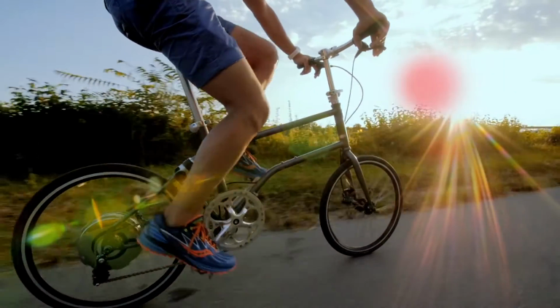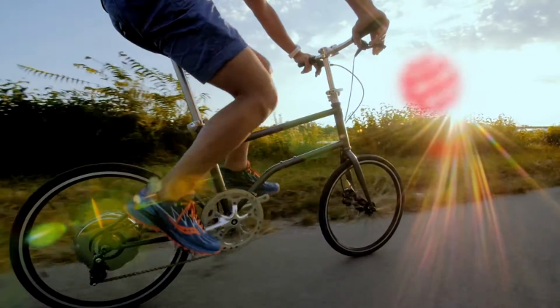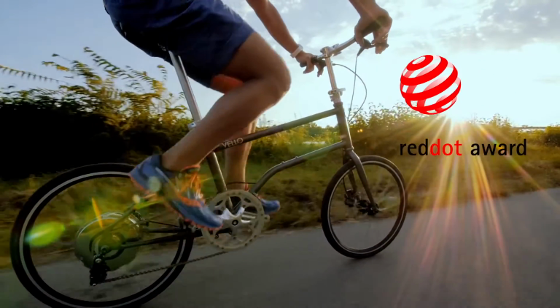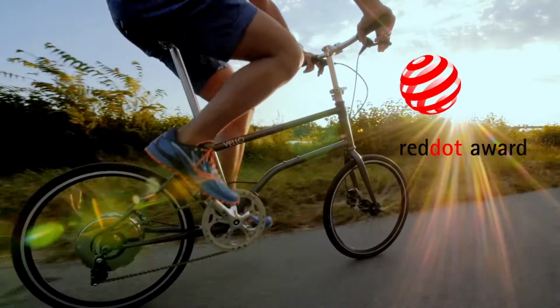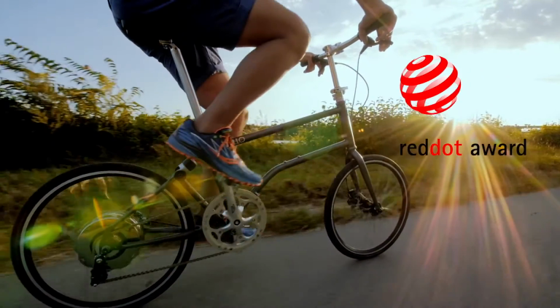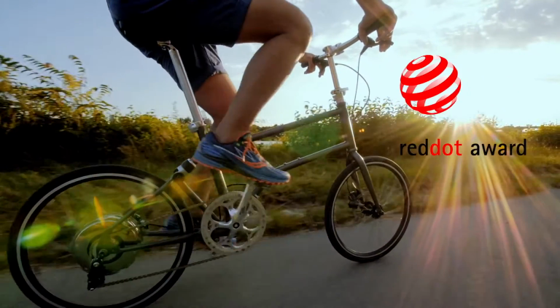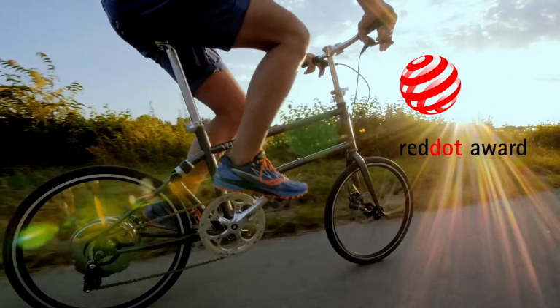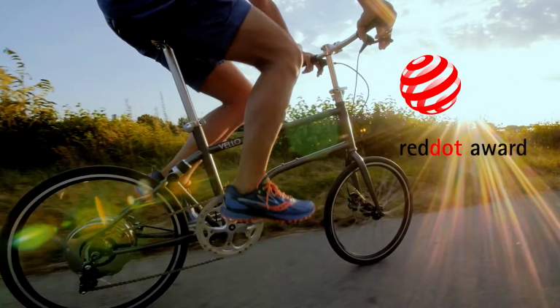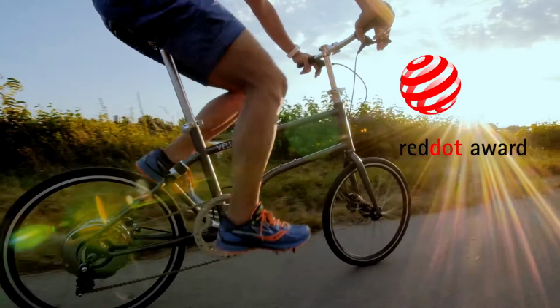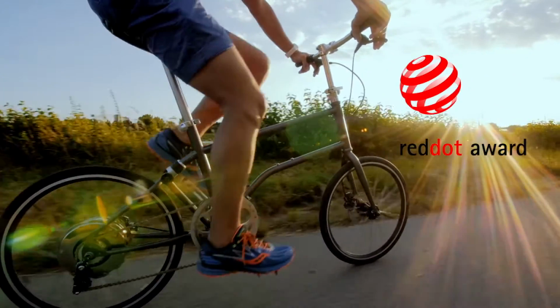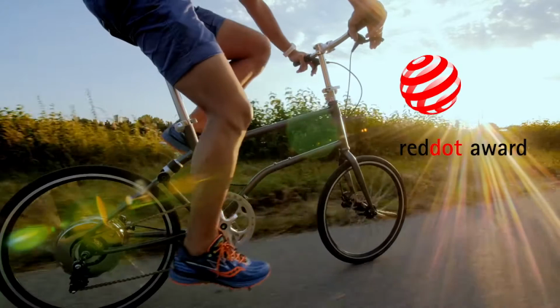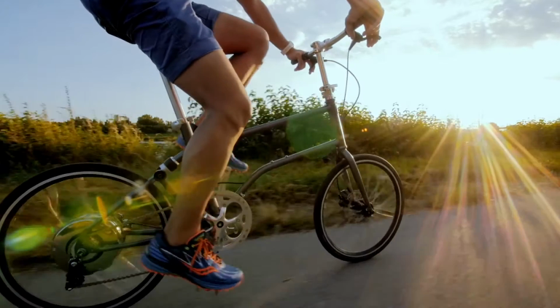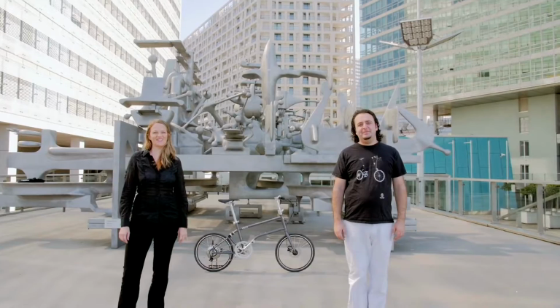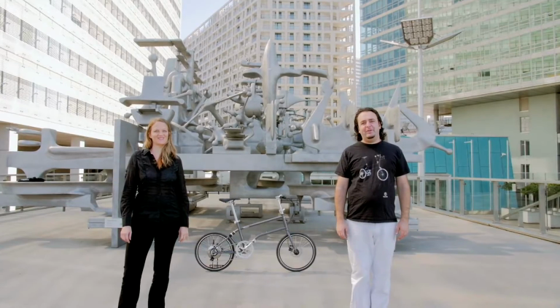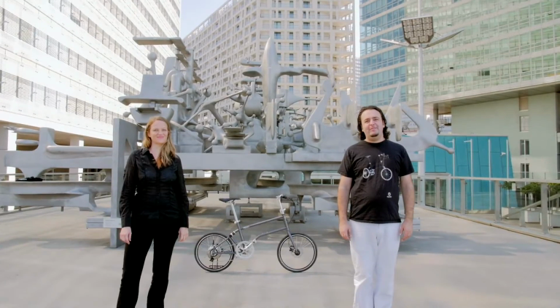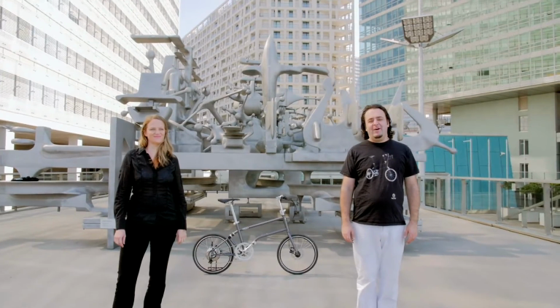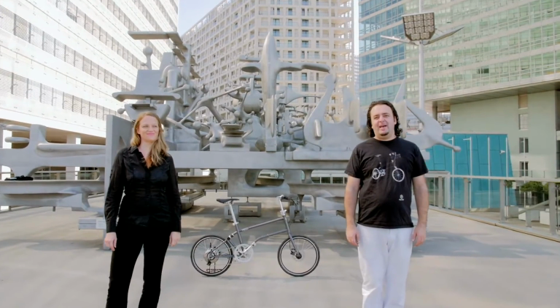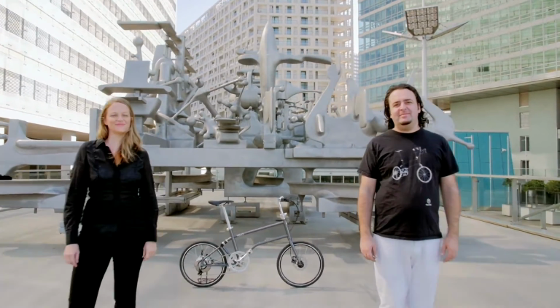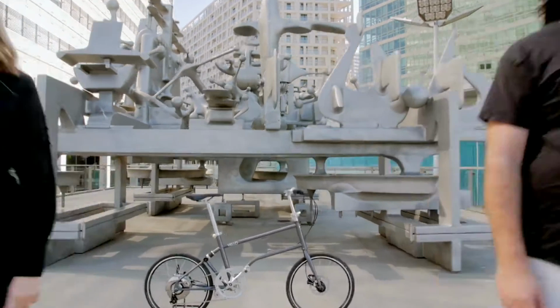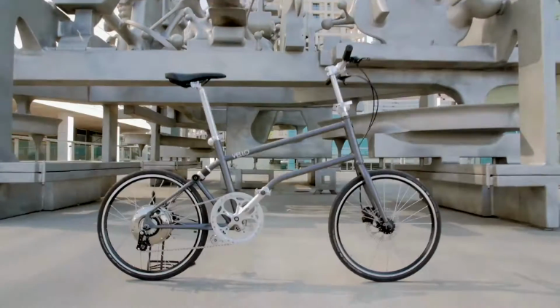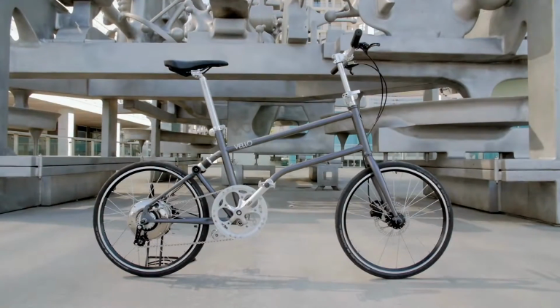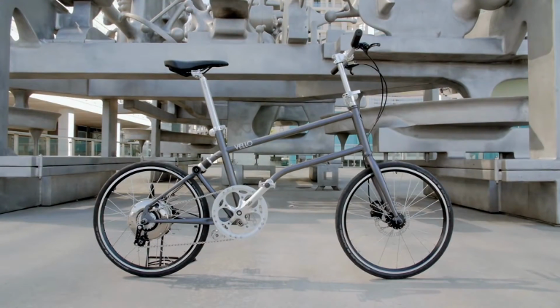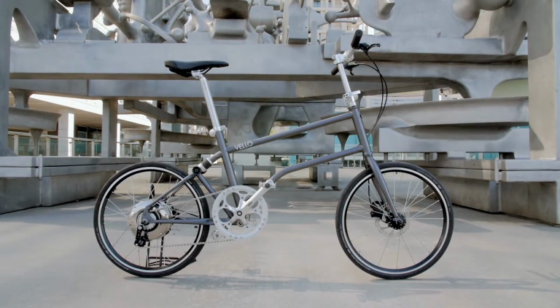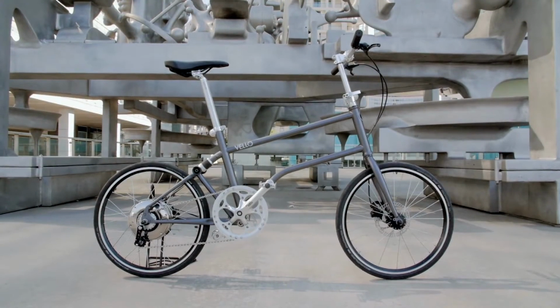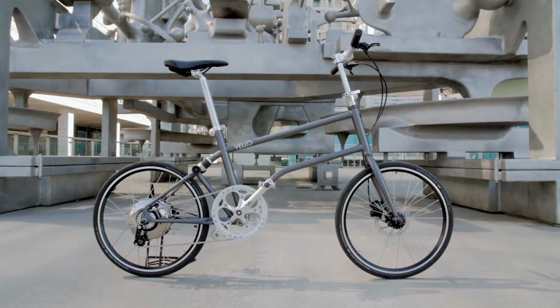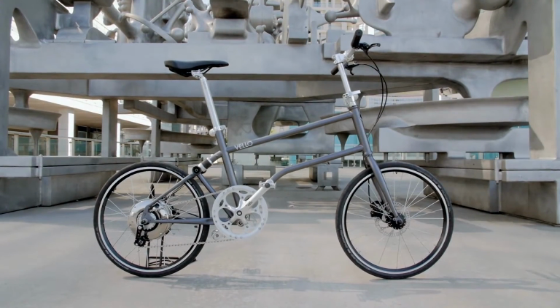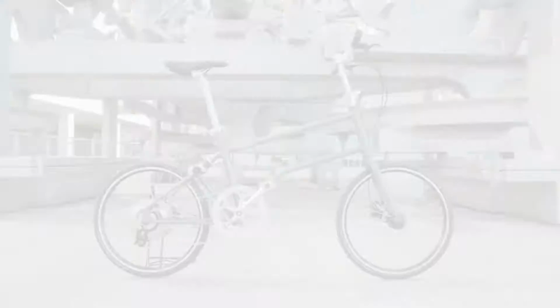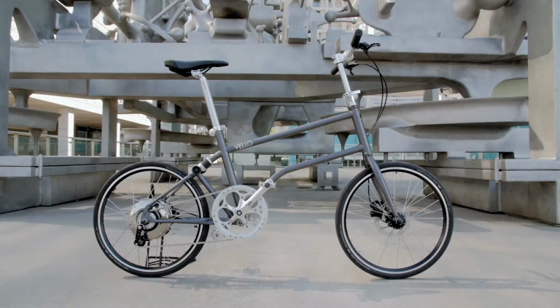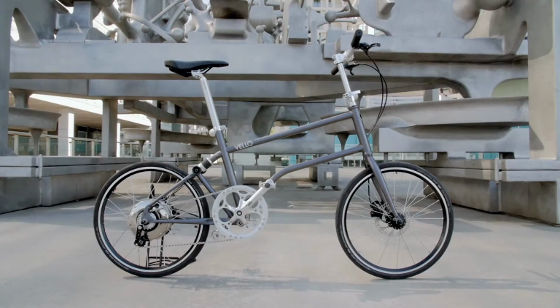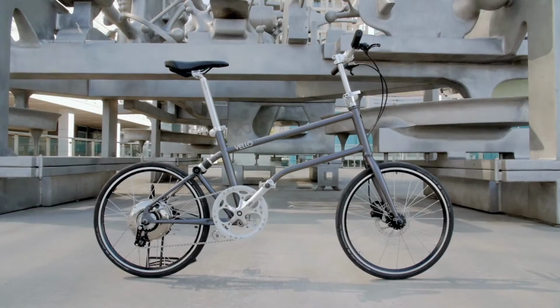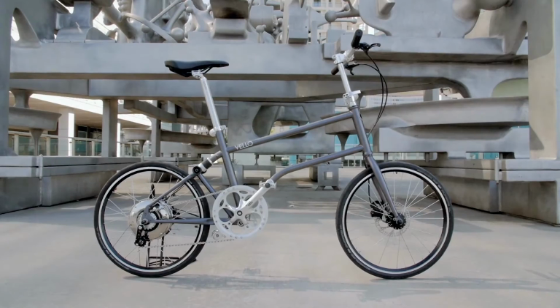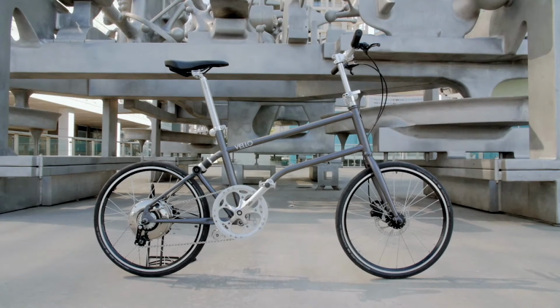In 2015 the VALUBIKE was awarded the prestigious Red Dot Best of the Best. After a successful Kickstarter campaign, we are here once more with this exciting new development.